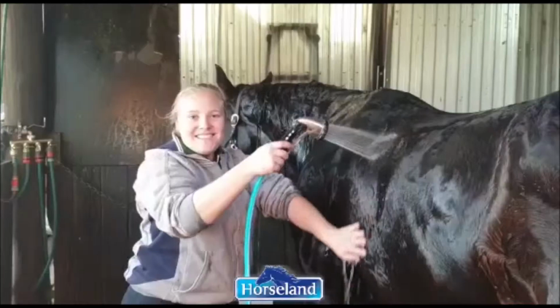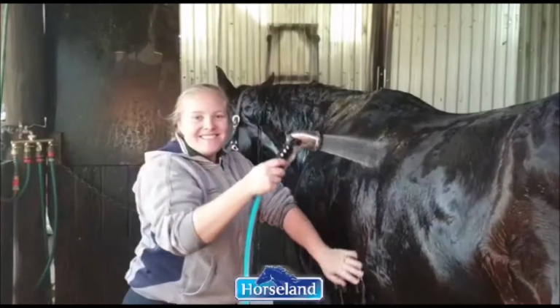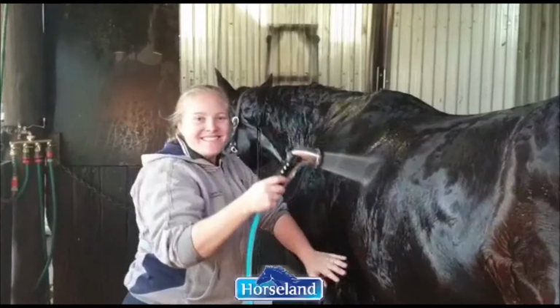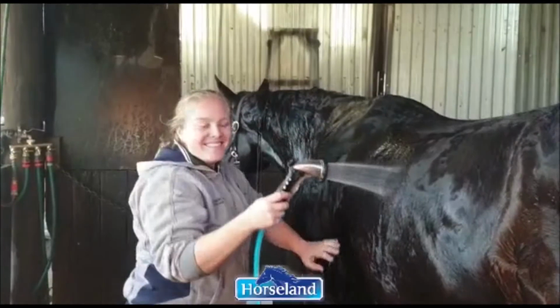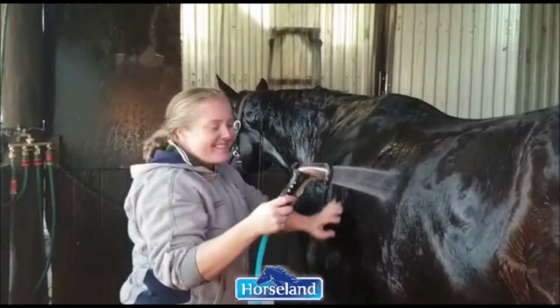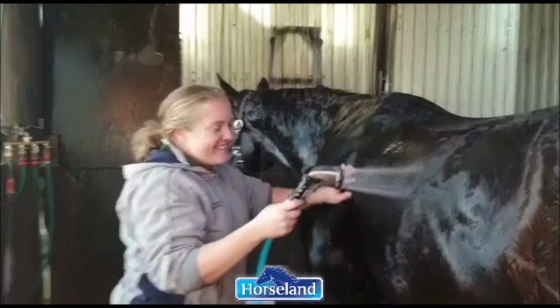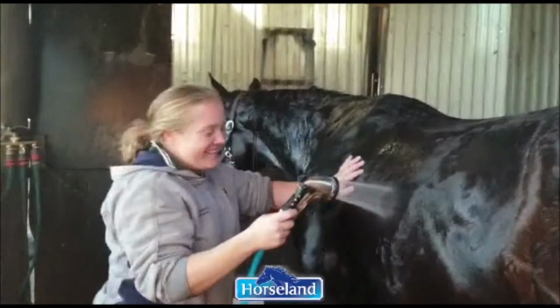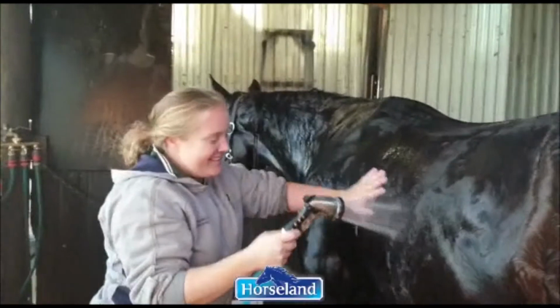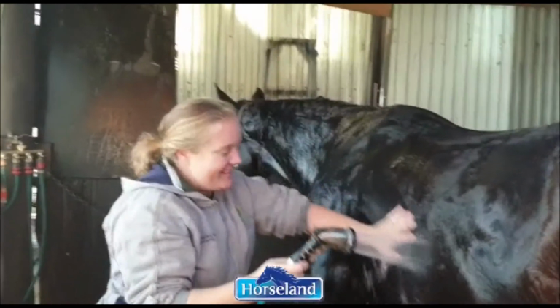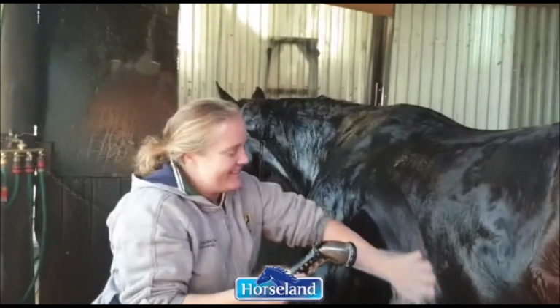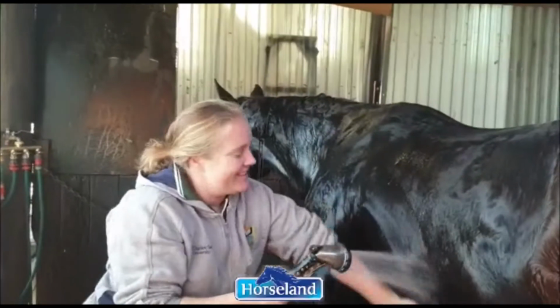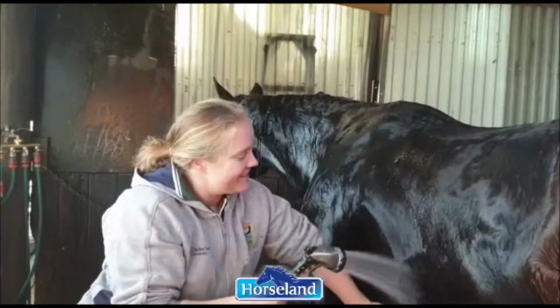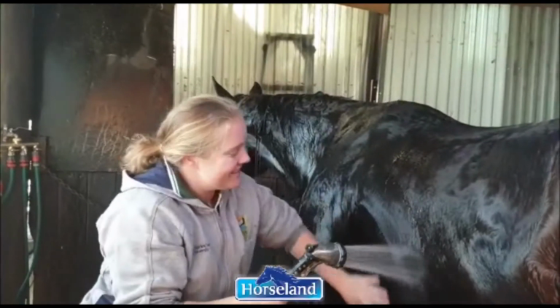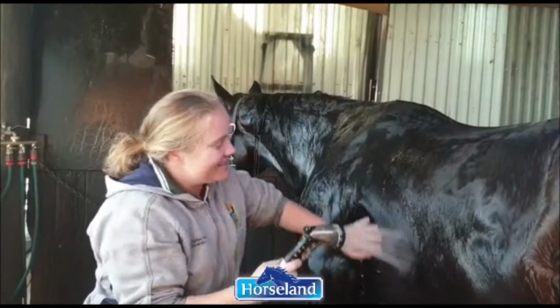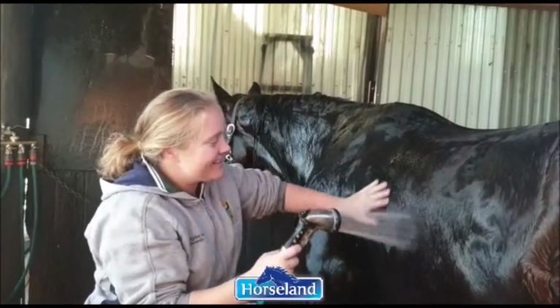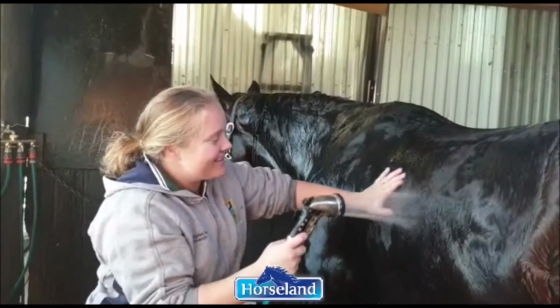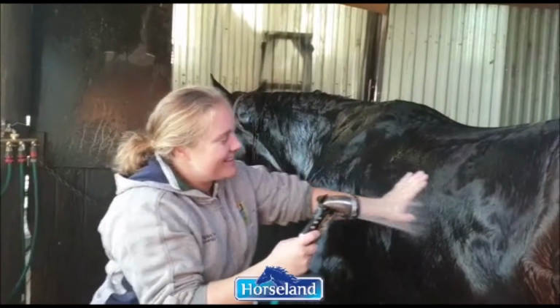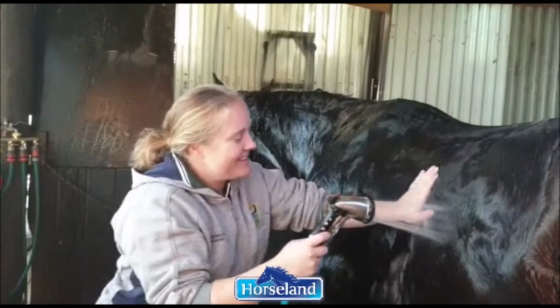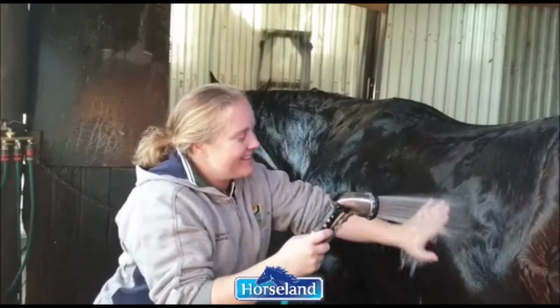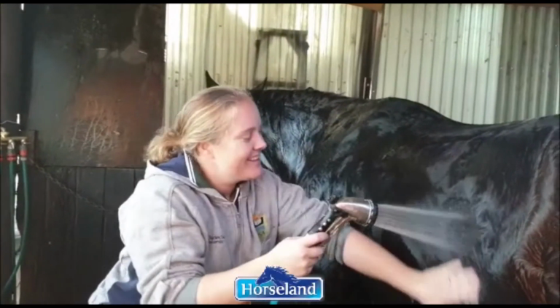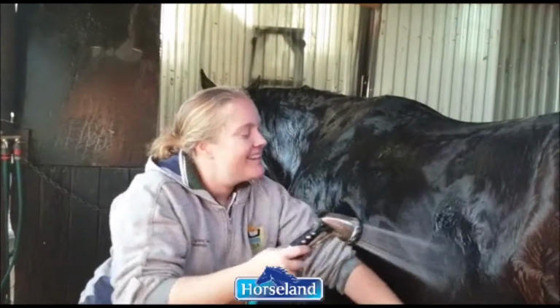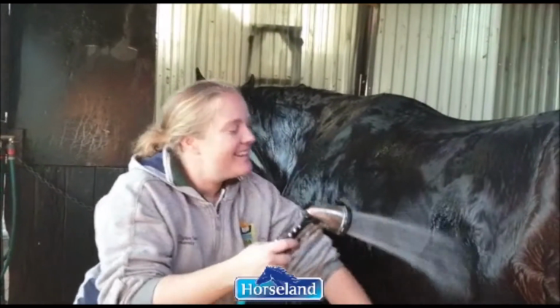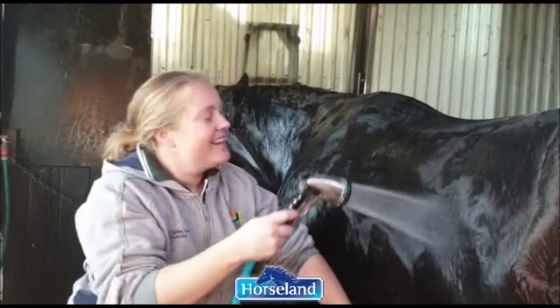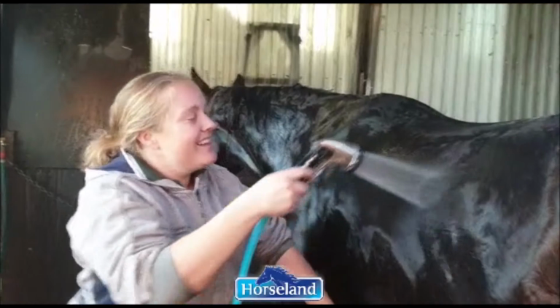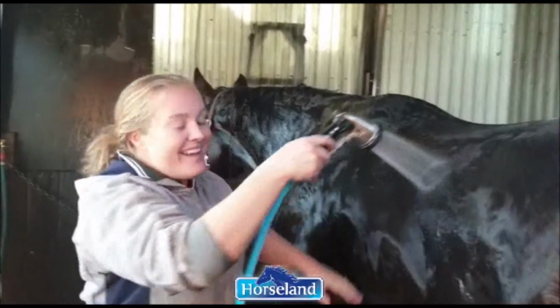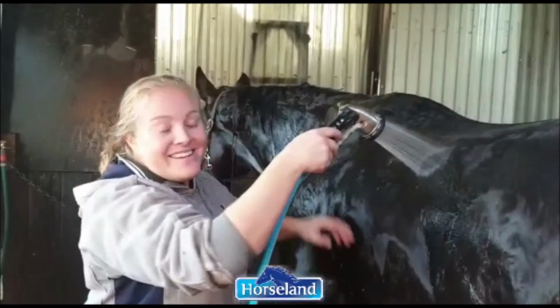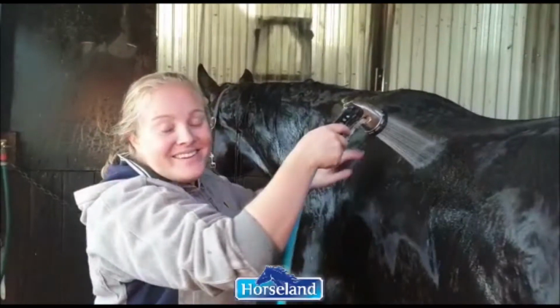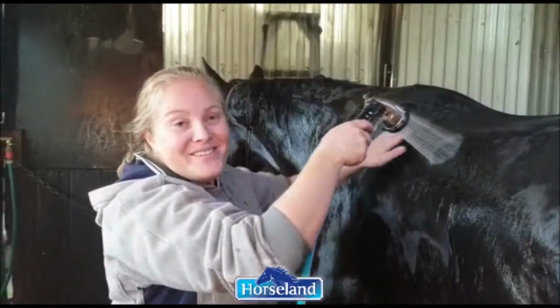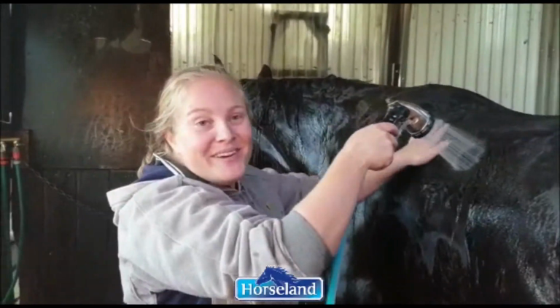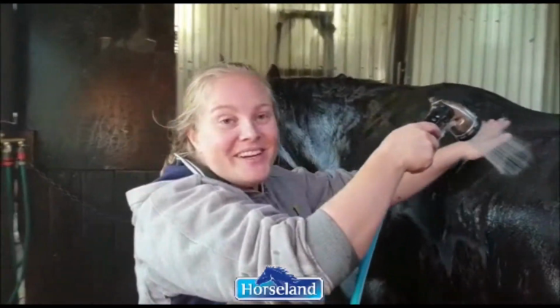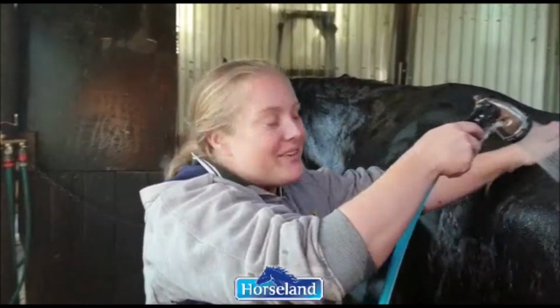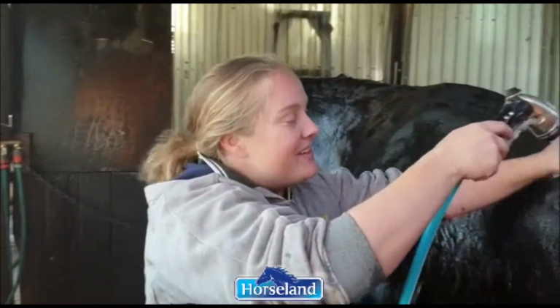So Sarah, what do you think of our new Porter Hot Wash from Horseland? Yeah, it's very good.